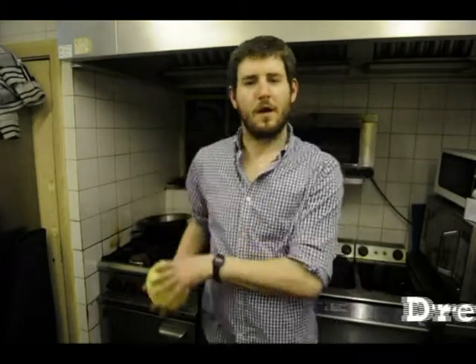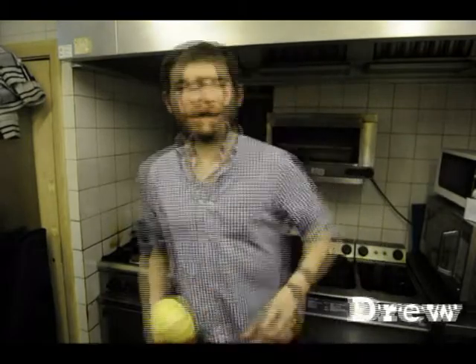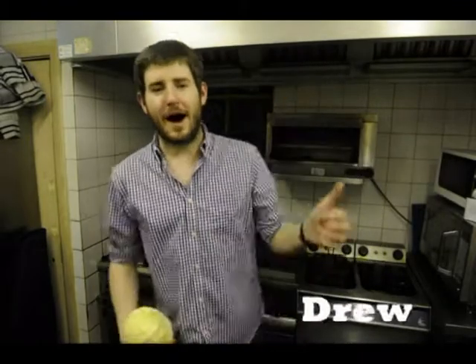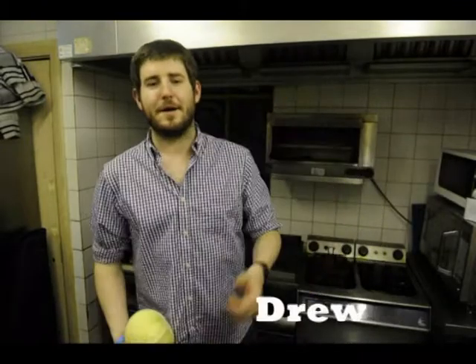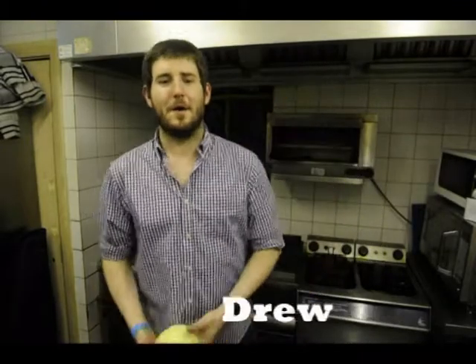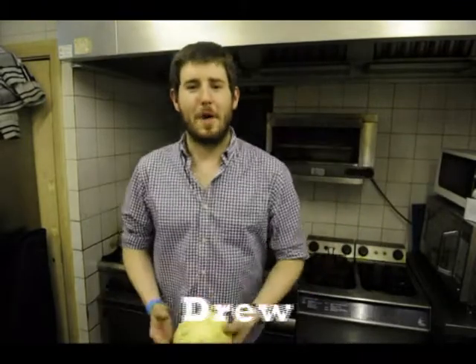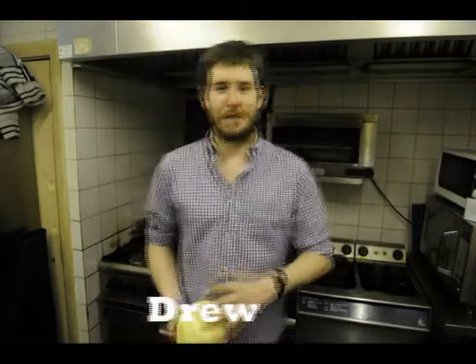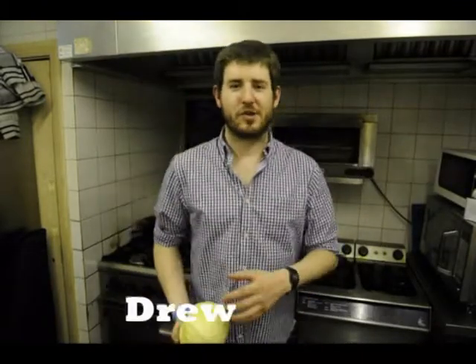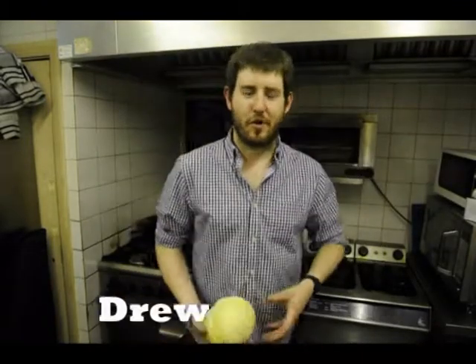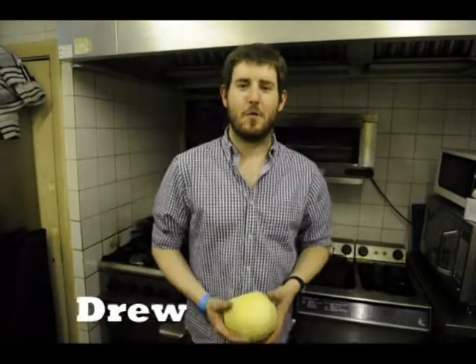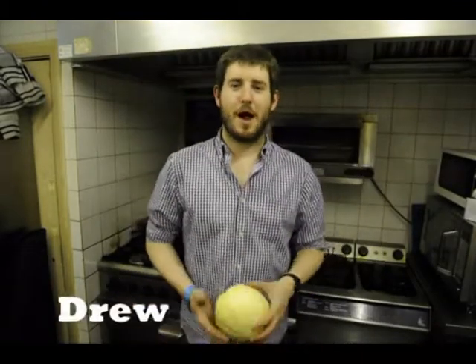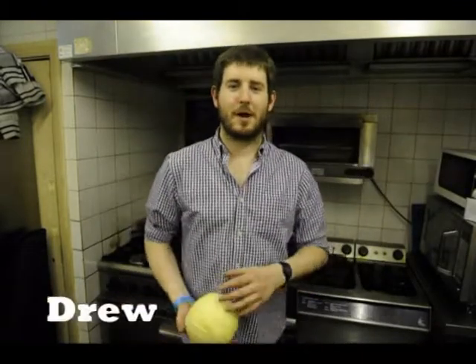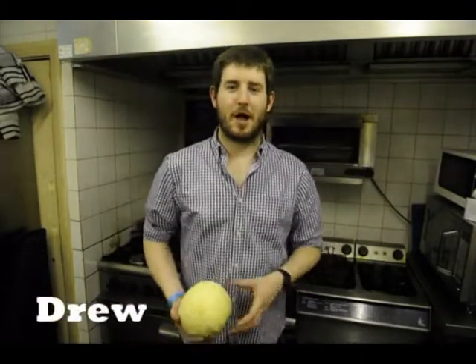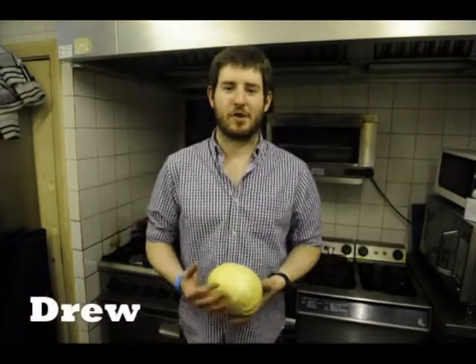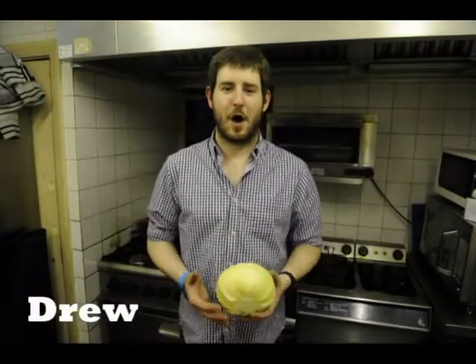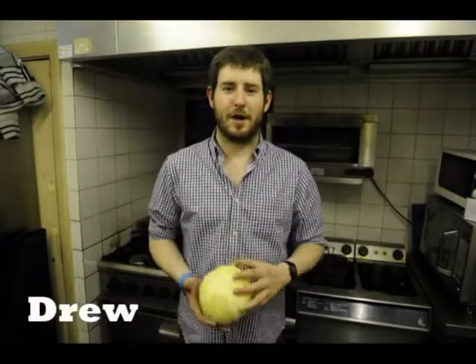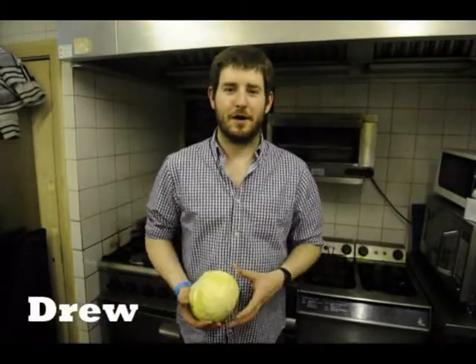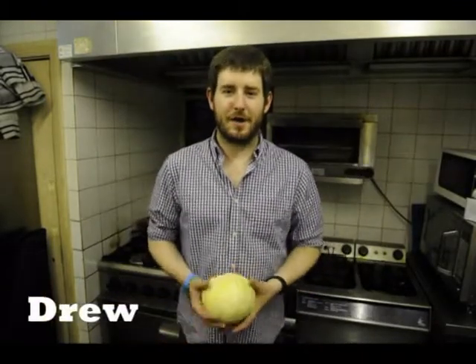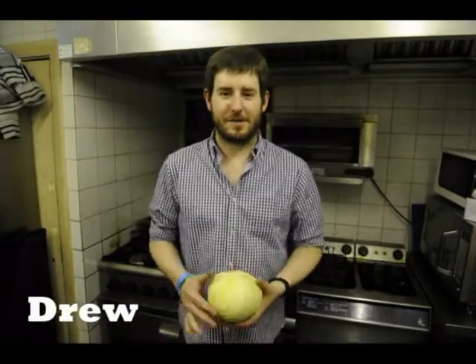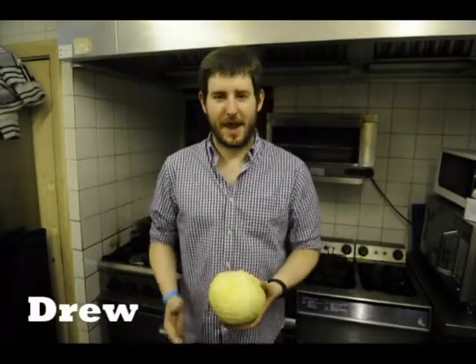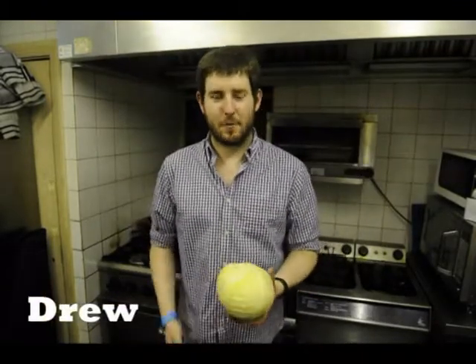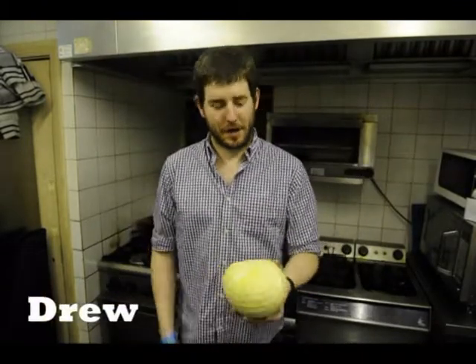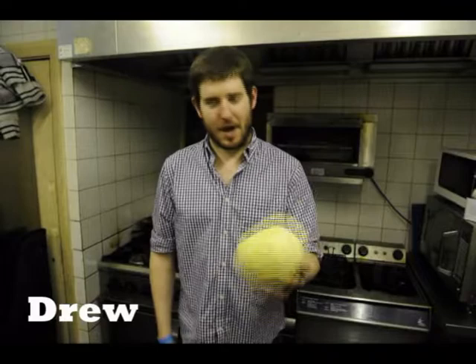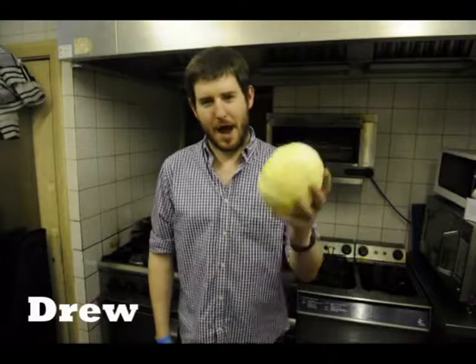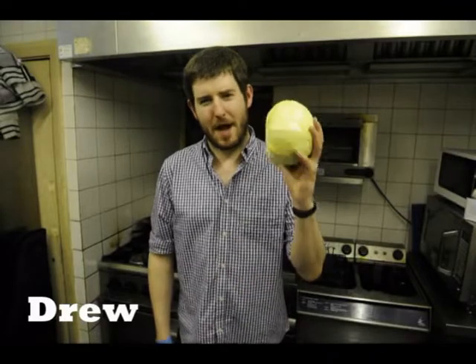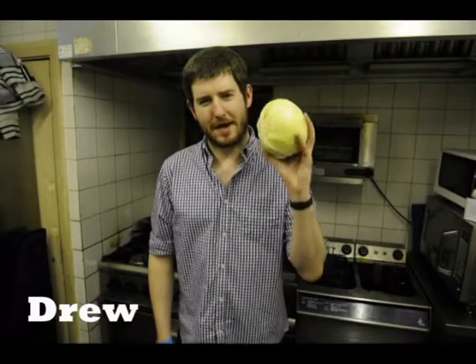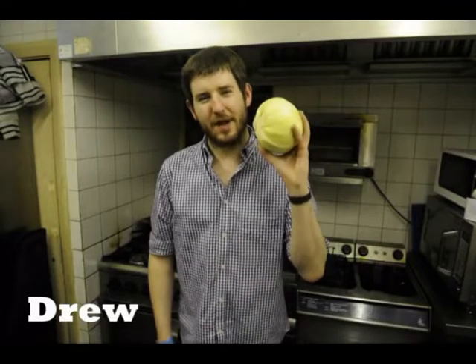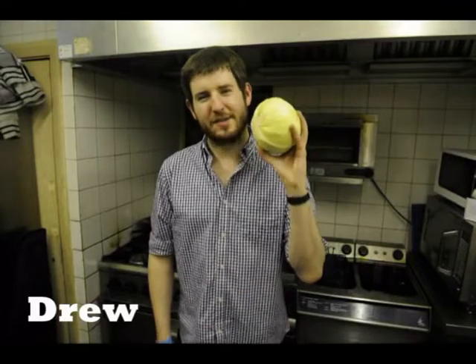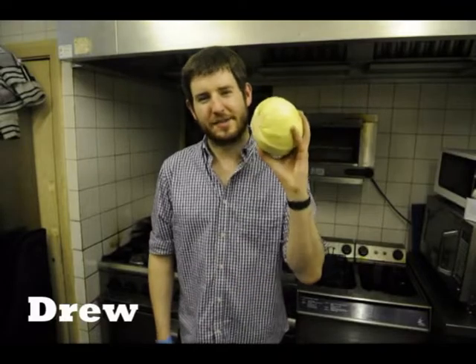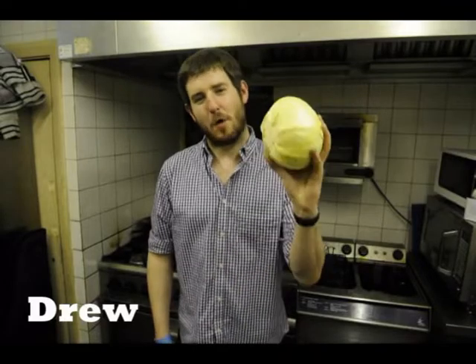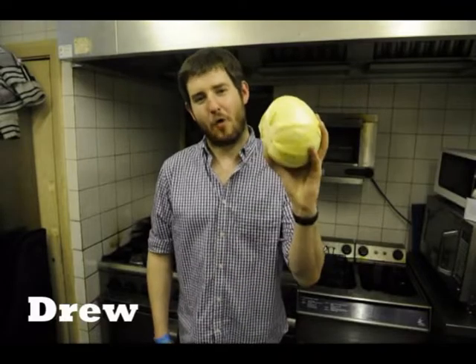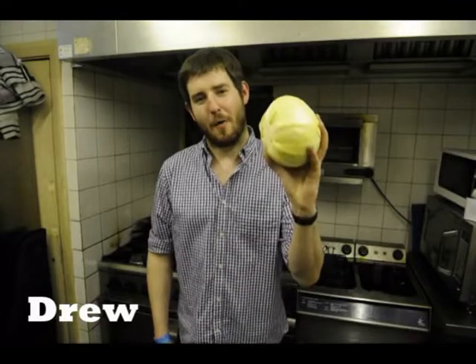Hi, my name's Drew and I'm a clownish liner. Today we're going to learn how to make sauerkraut.